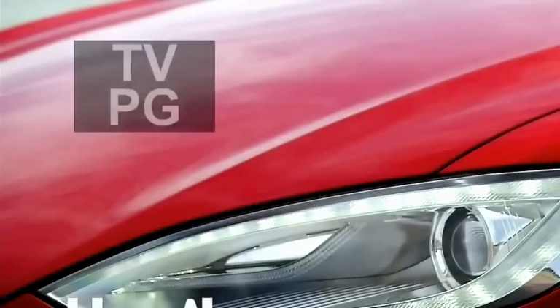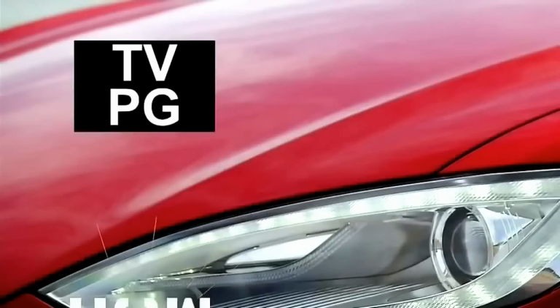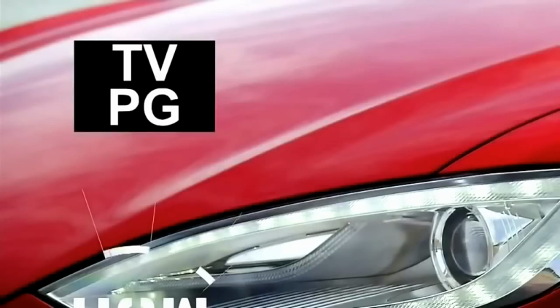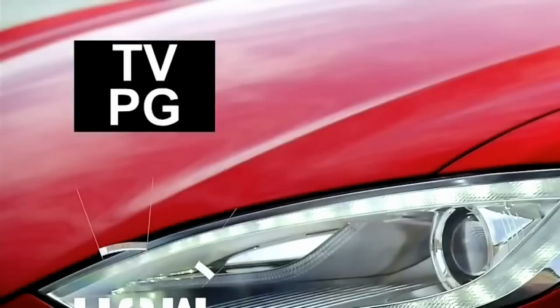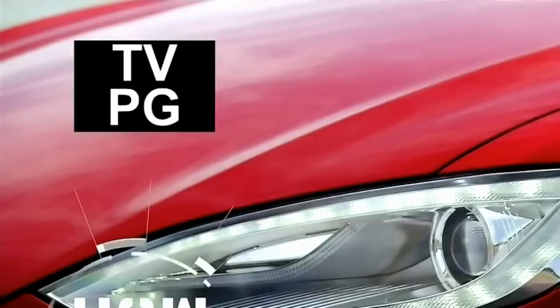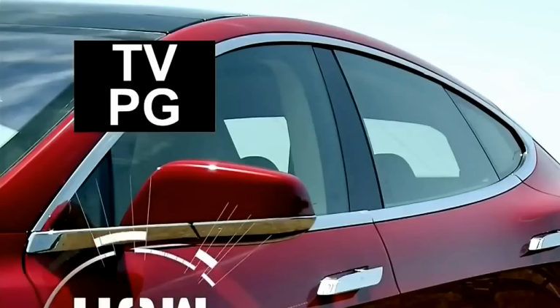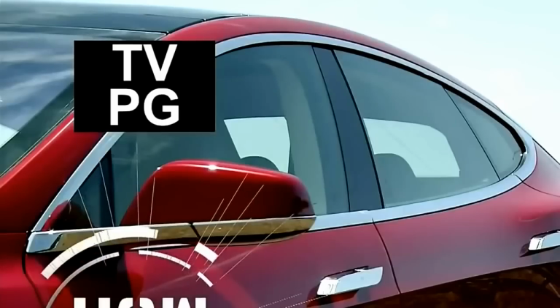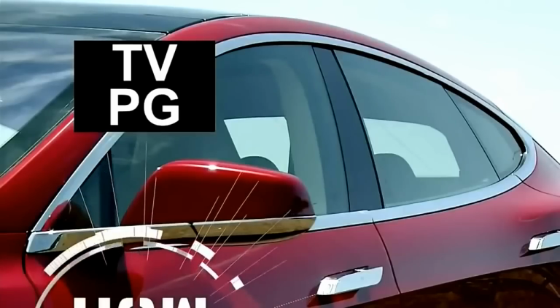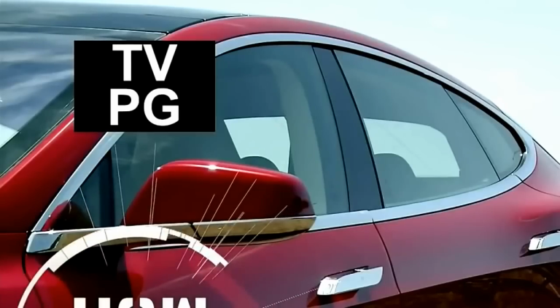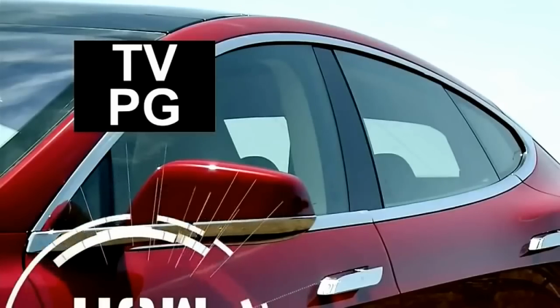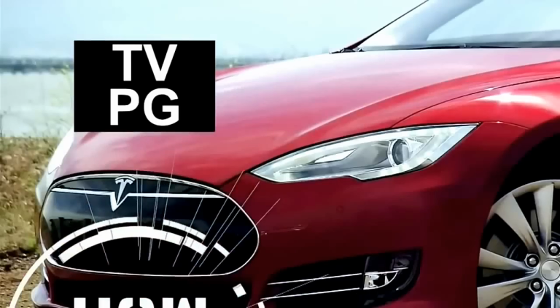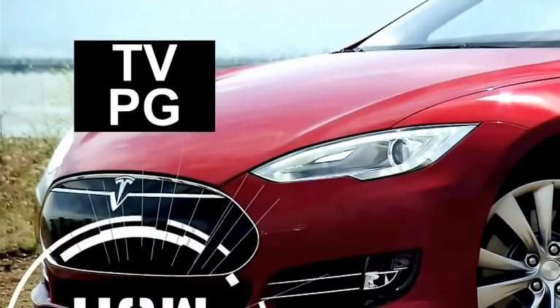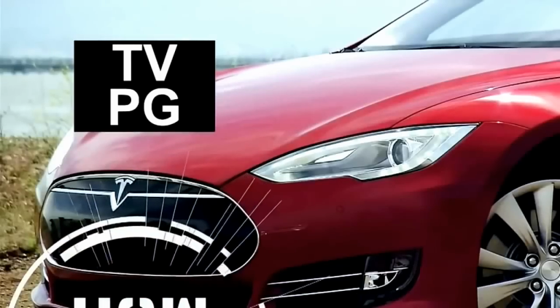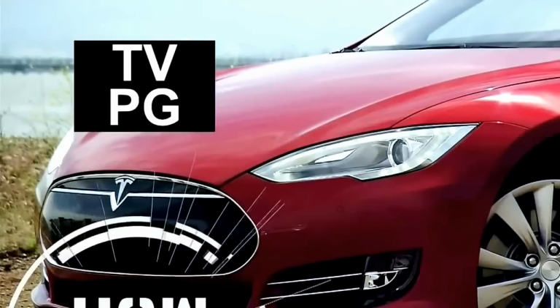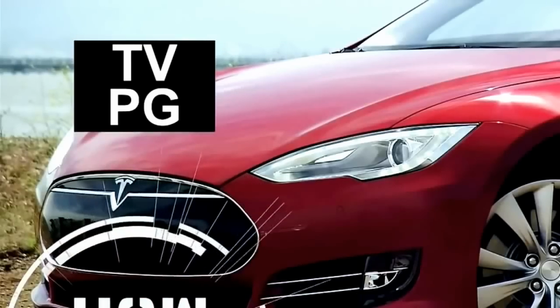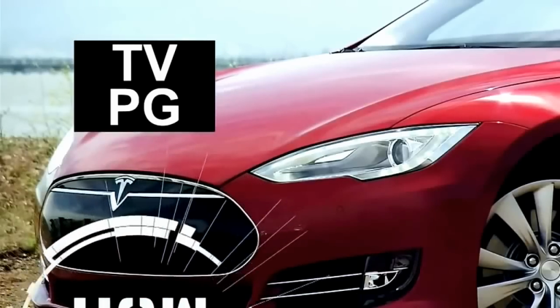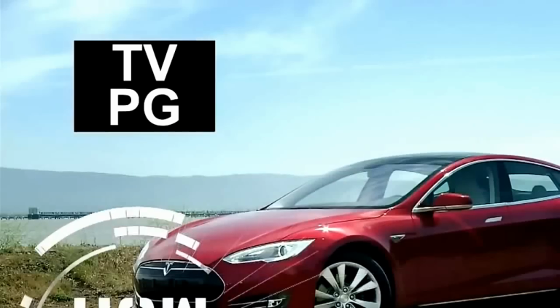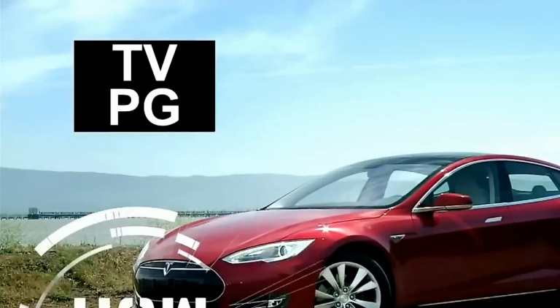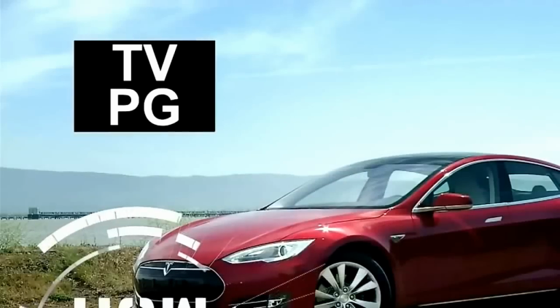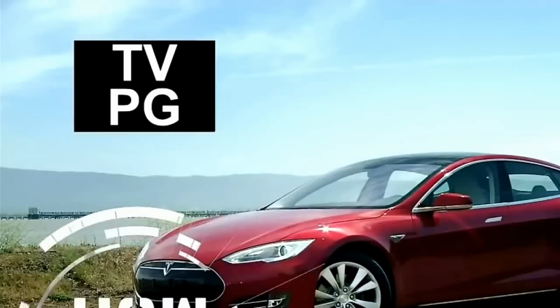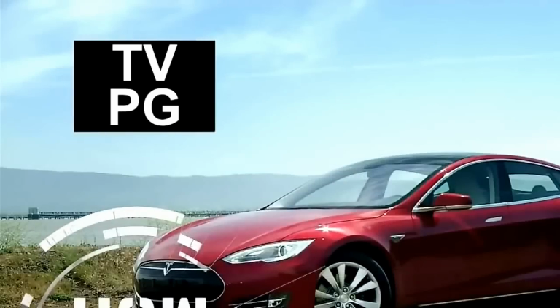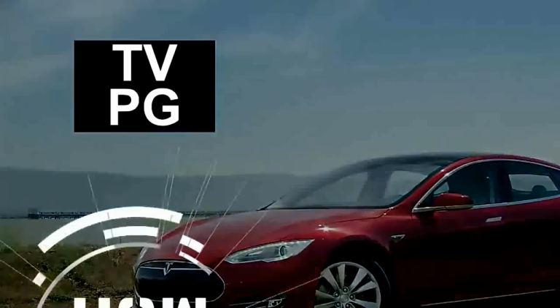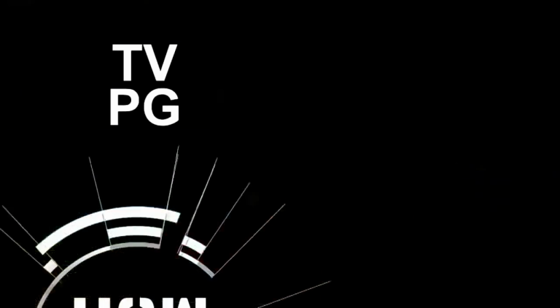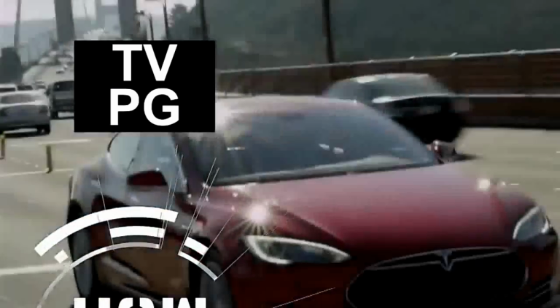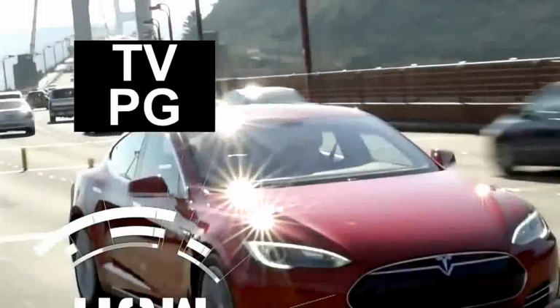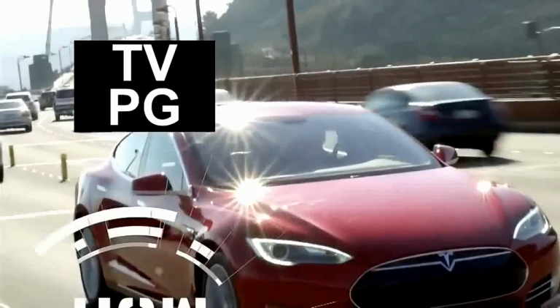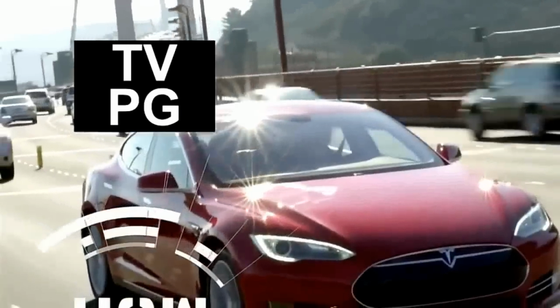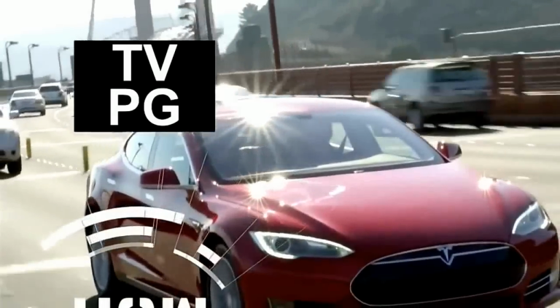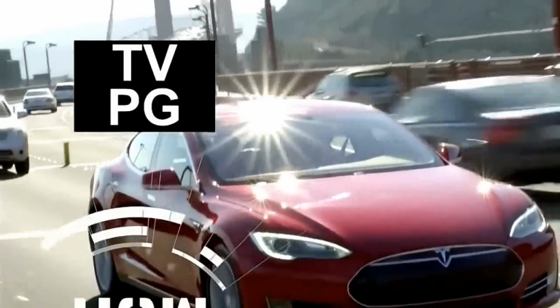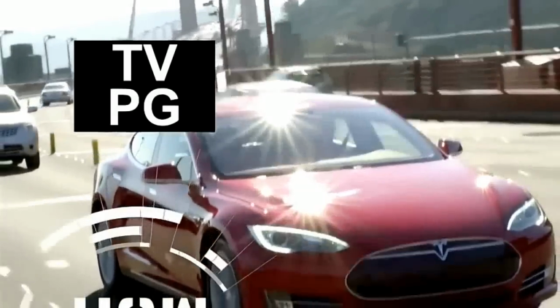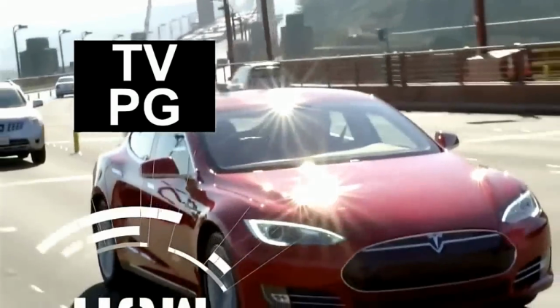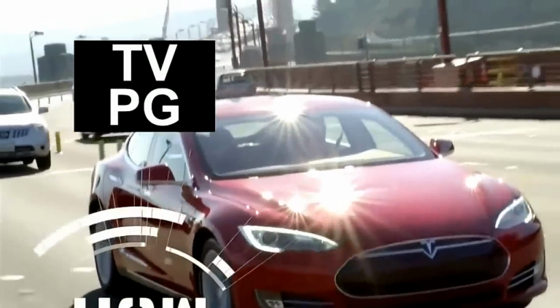Today on How It's Made Dream Cars, the Tesla Model S, a high-performance luxury sedan with zero emissions.